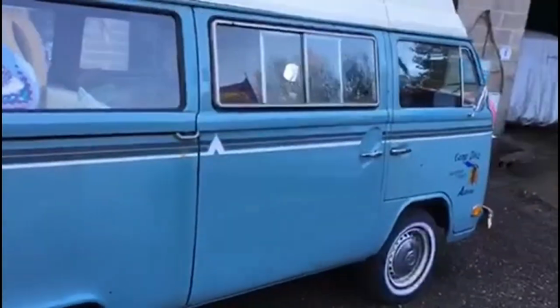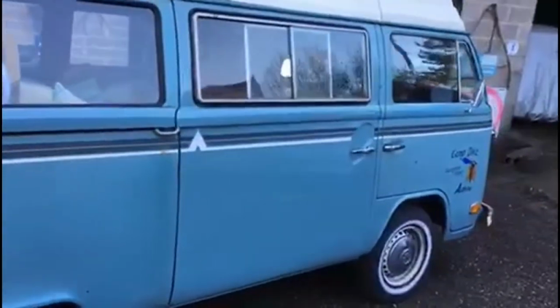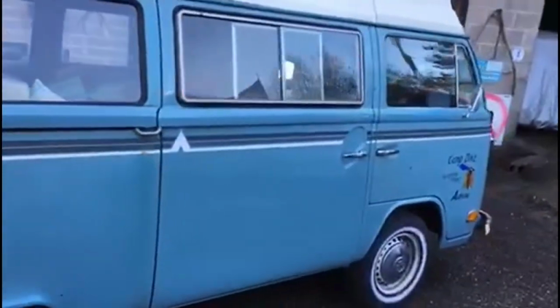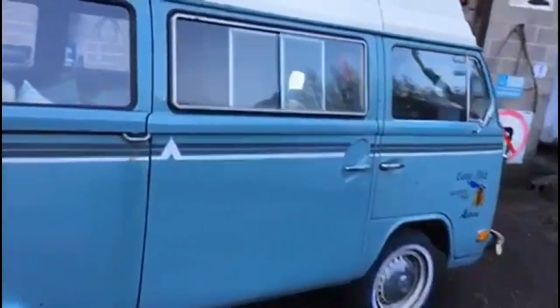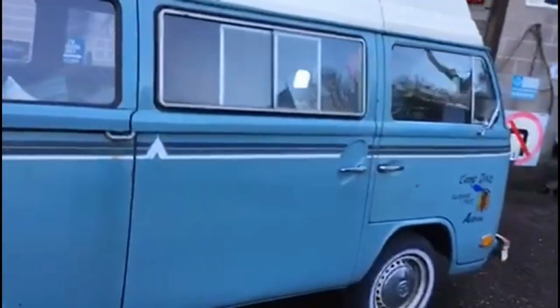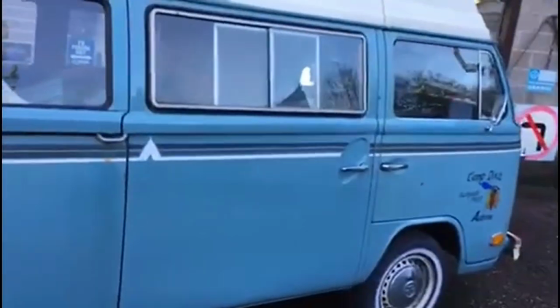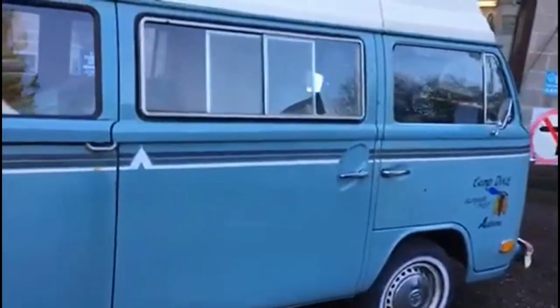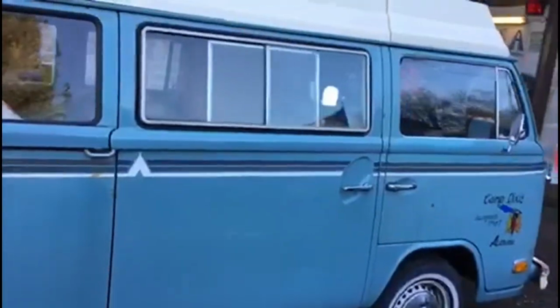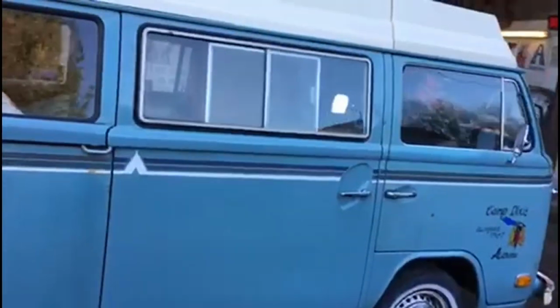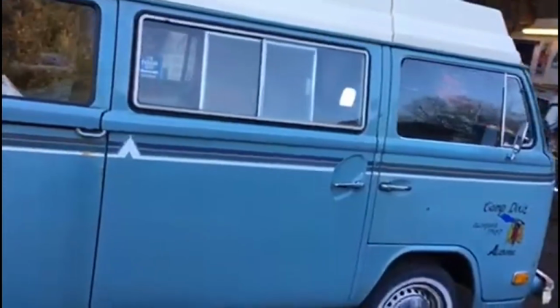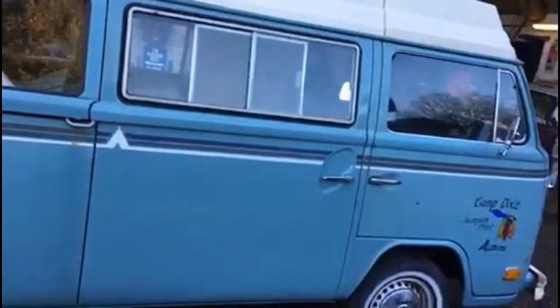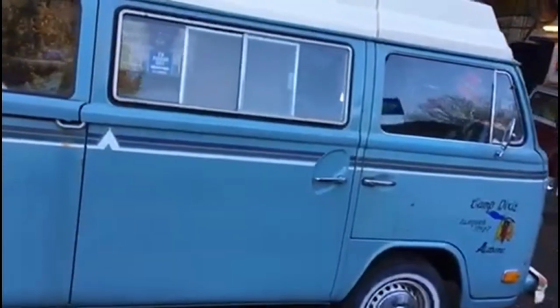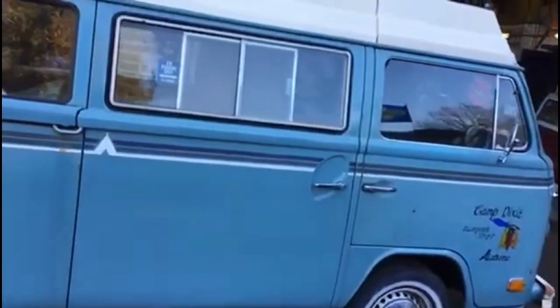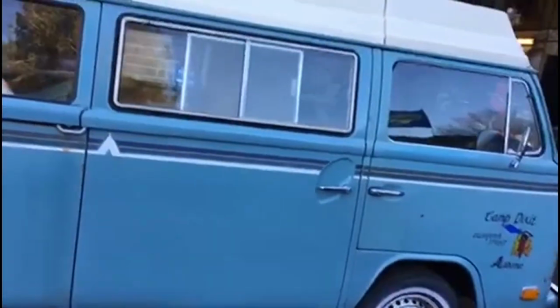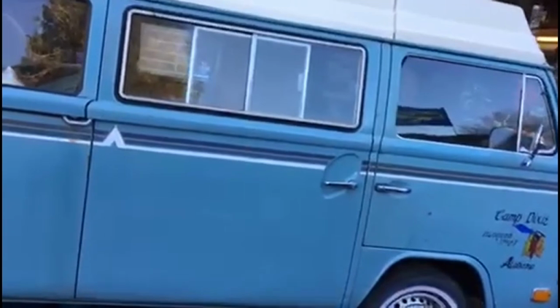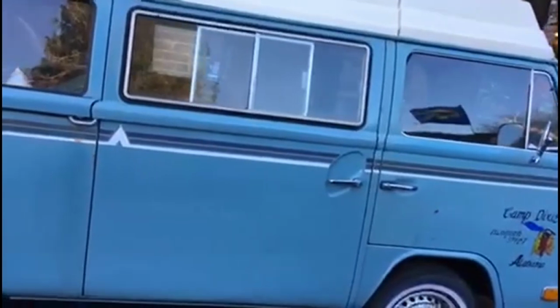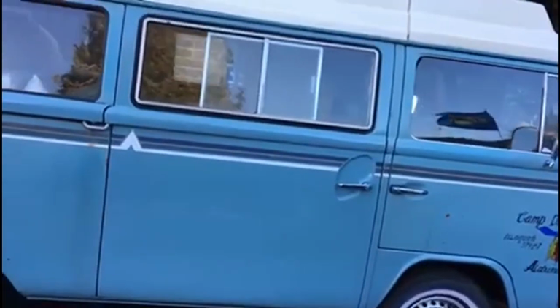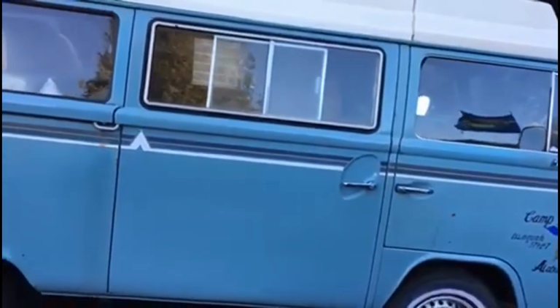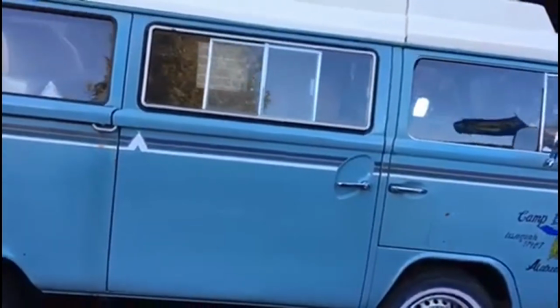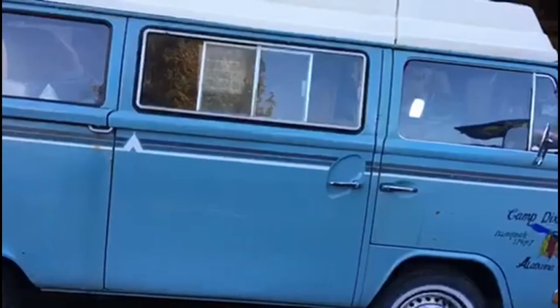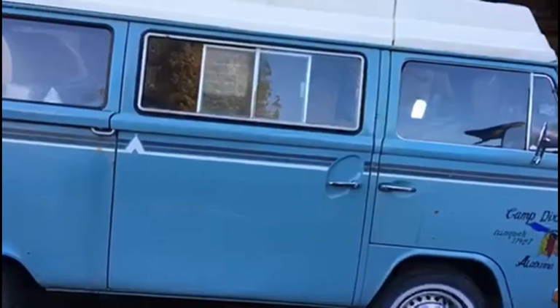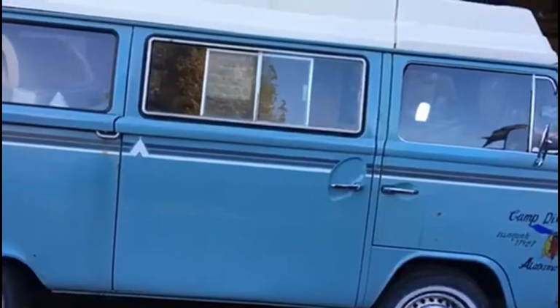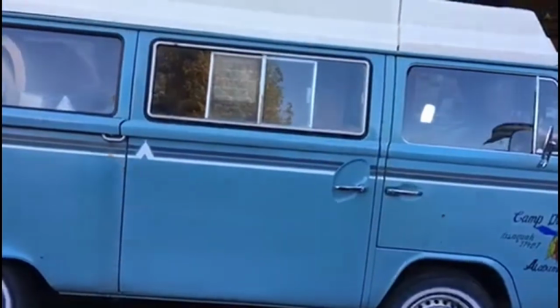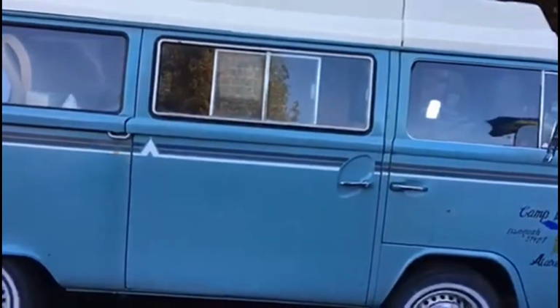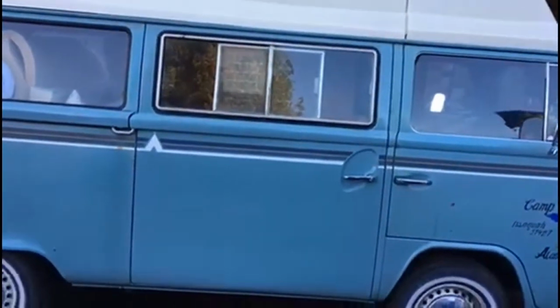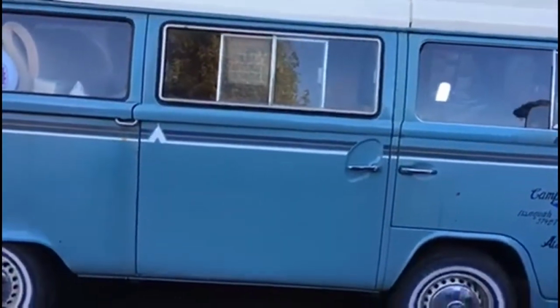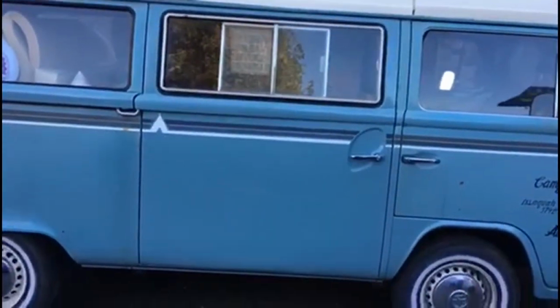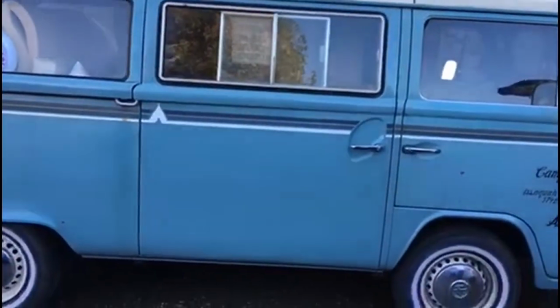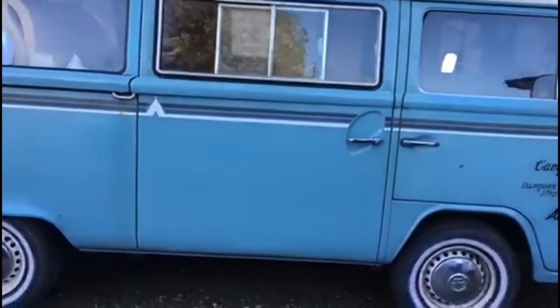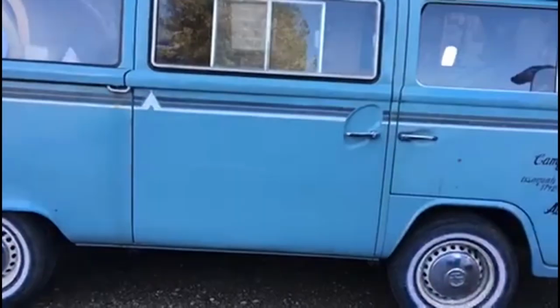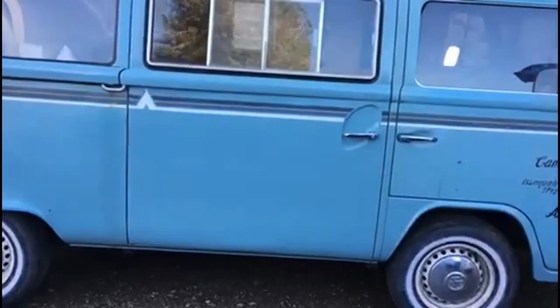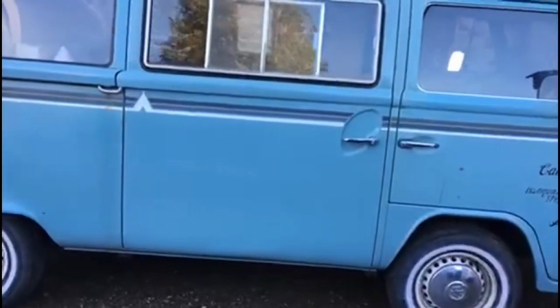Another sliding door was fitted, as the other one was rusted out on the top, around the windscreen by the window.